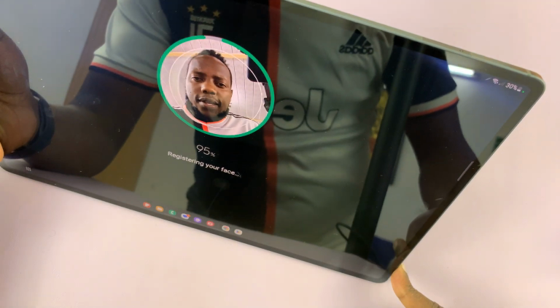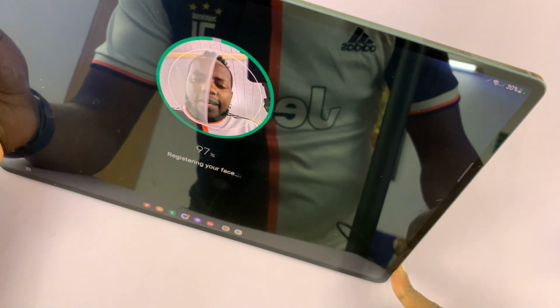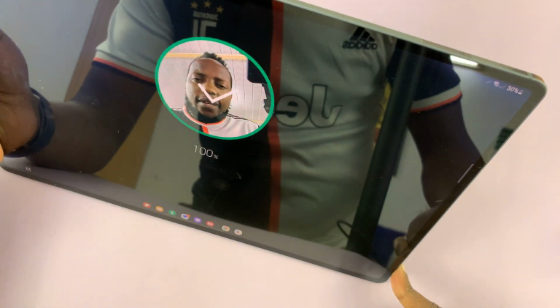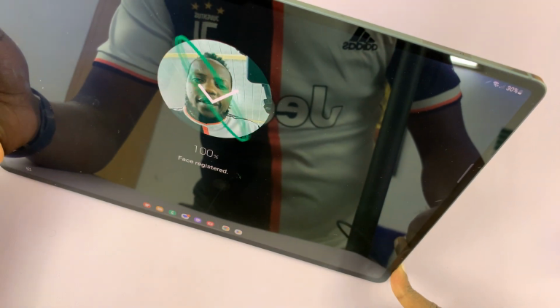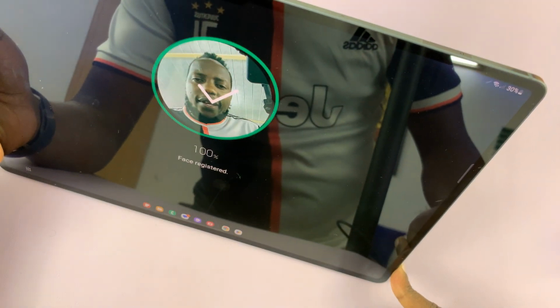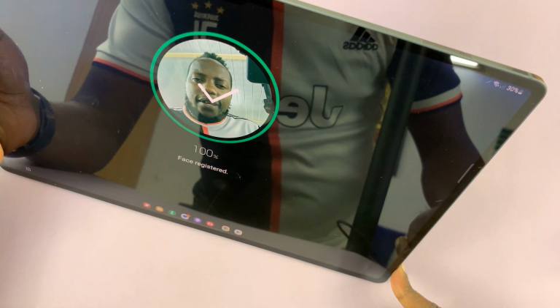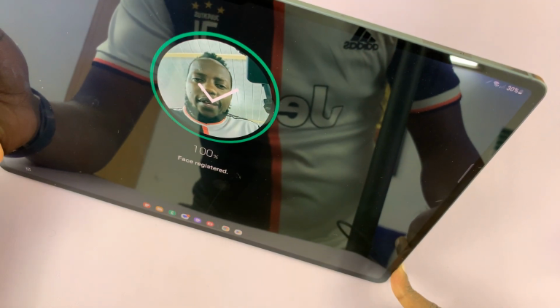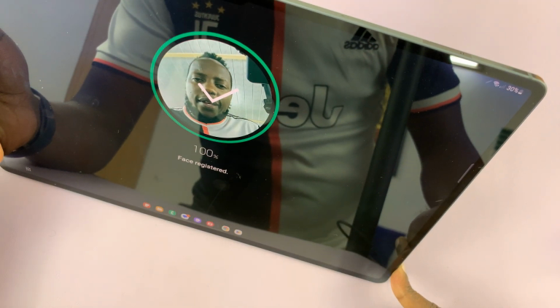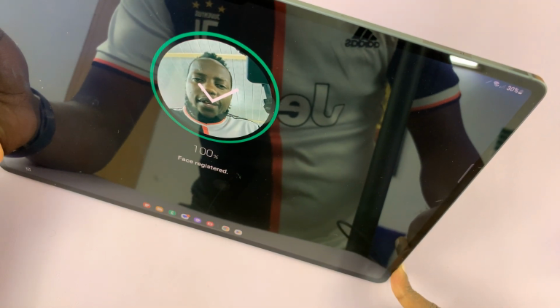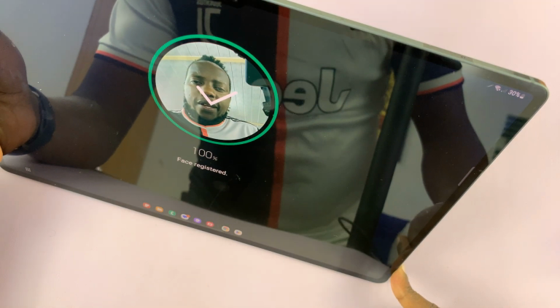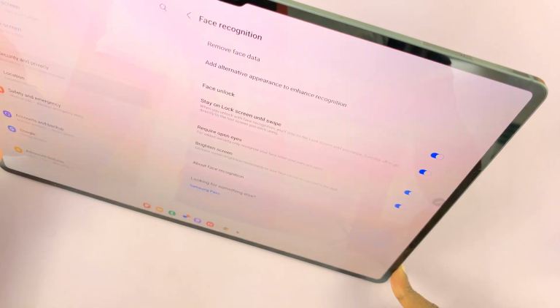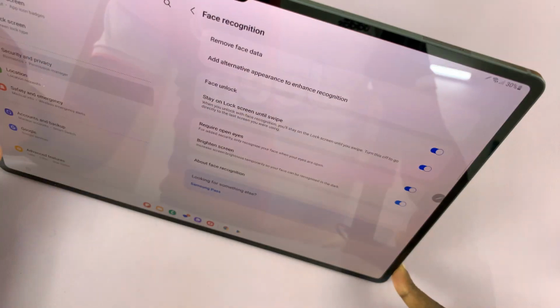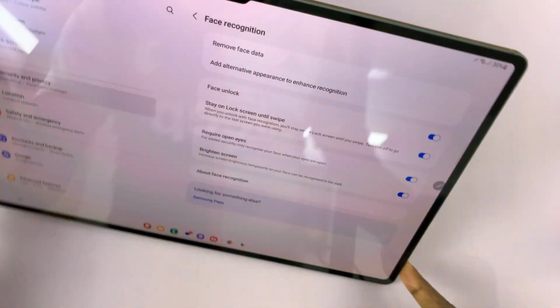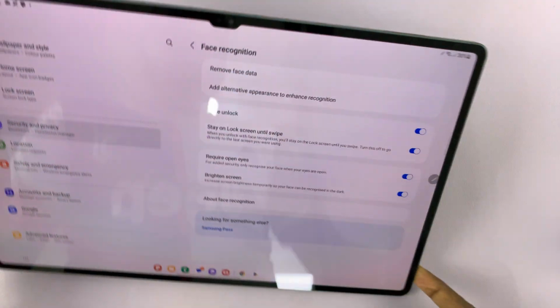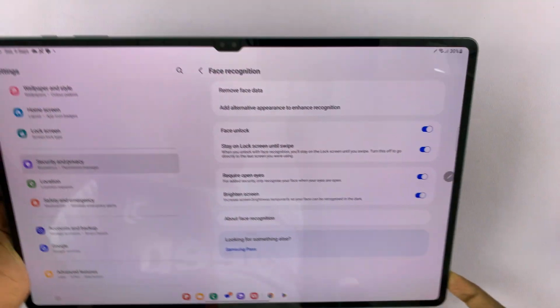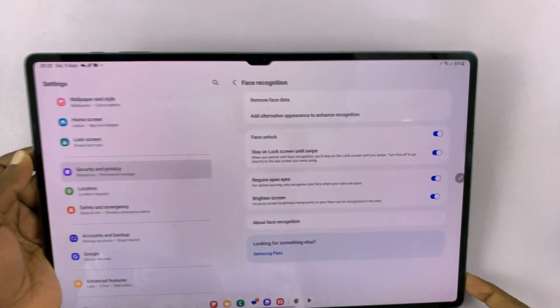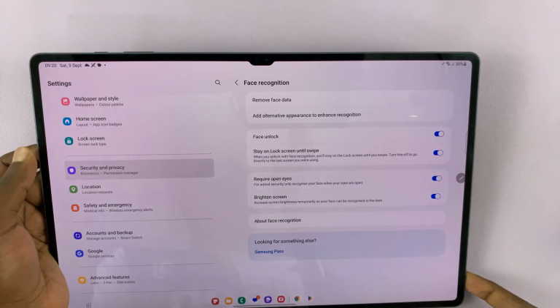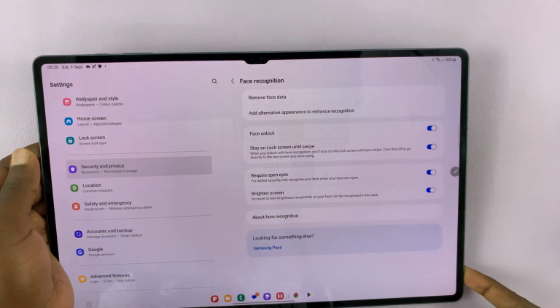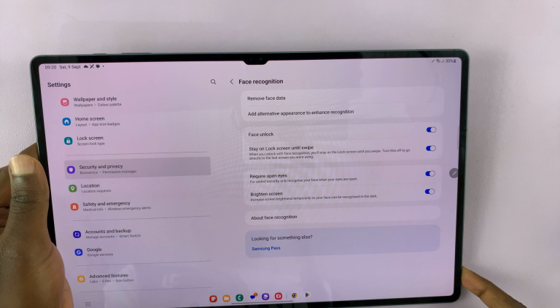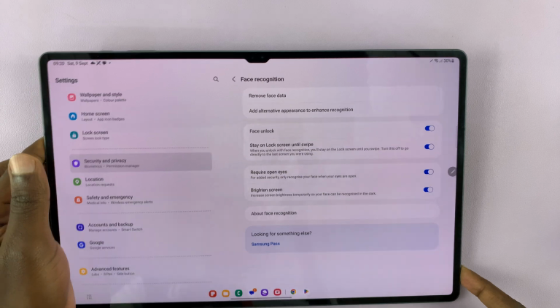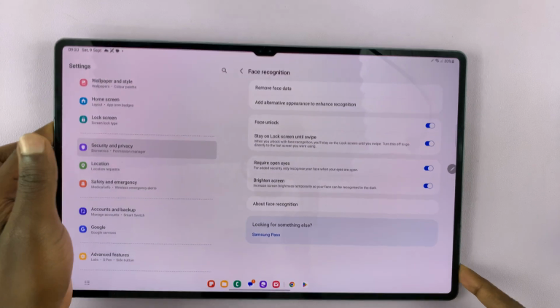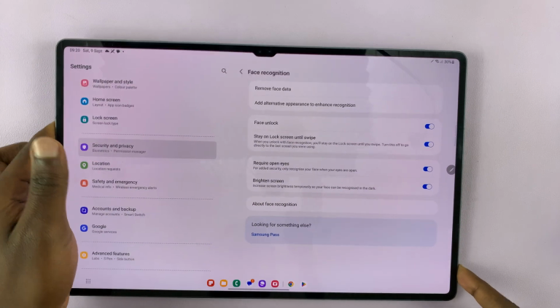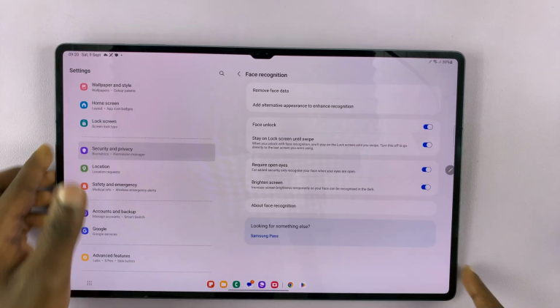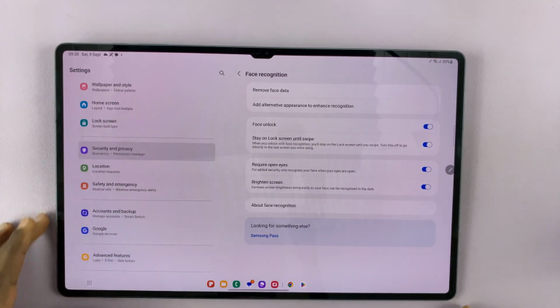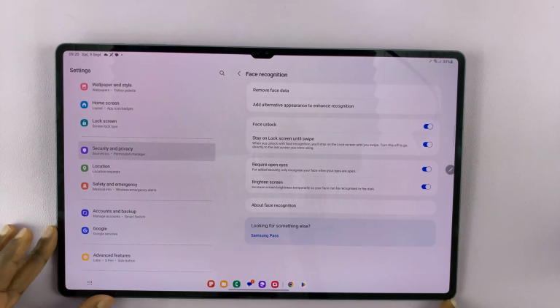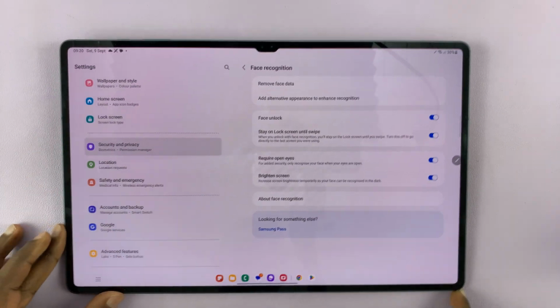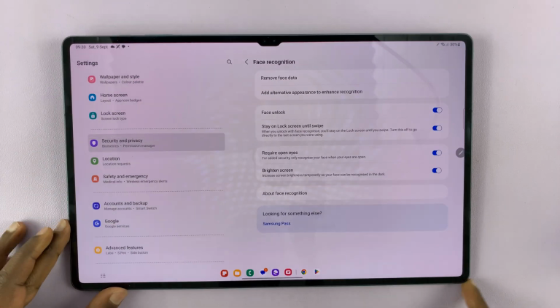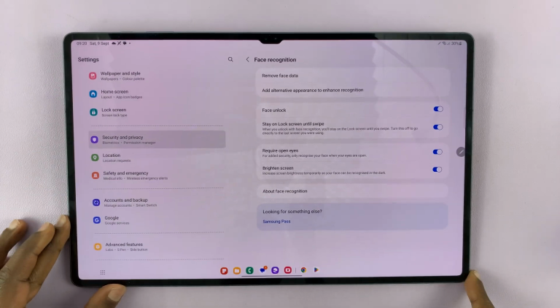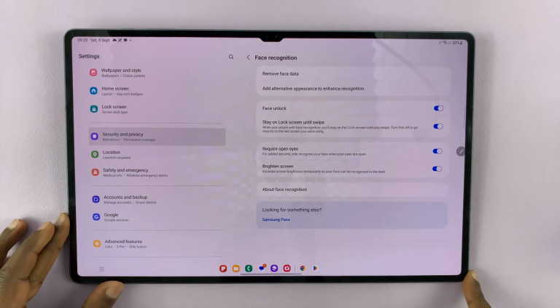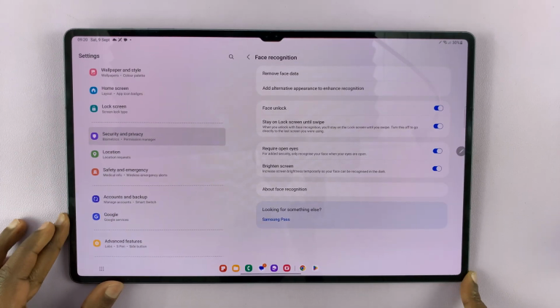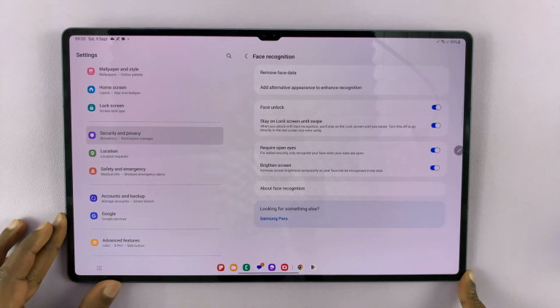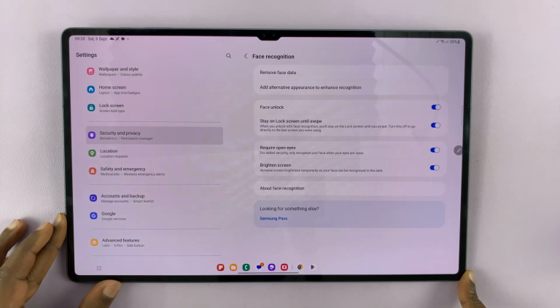You want to put your face in that circle and it's going to try and register your face. Once it's done, it will give you a light check mark and you're good.